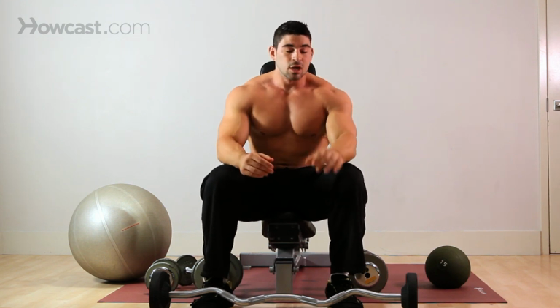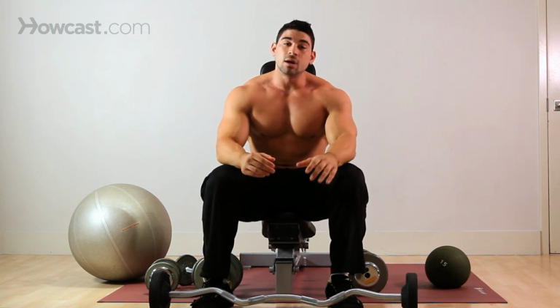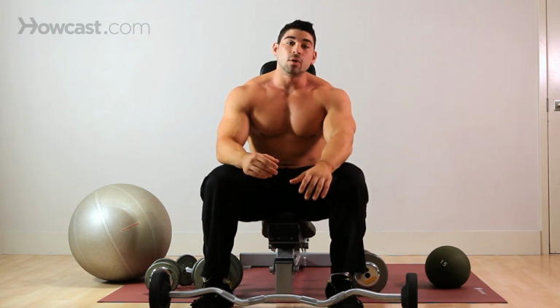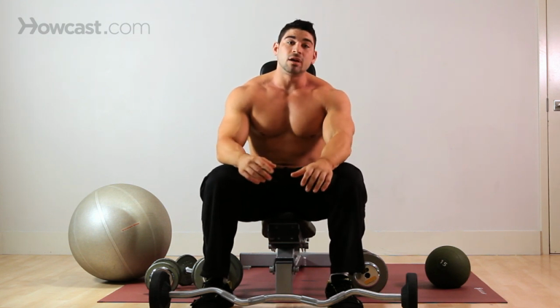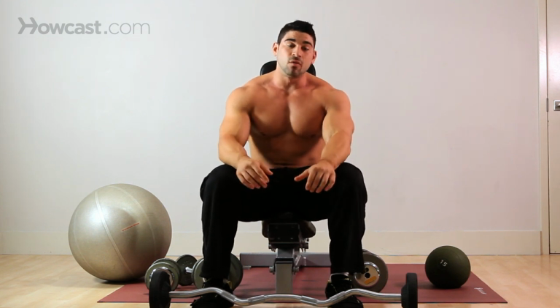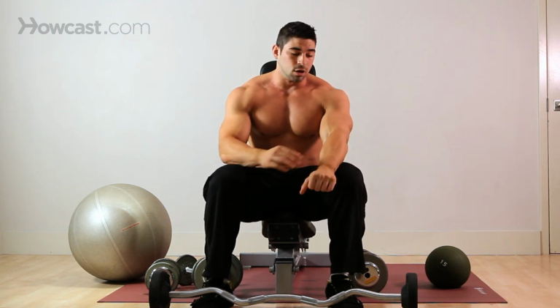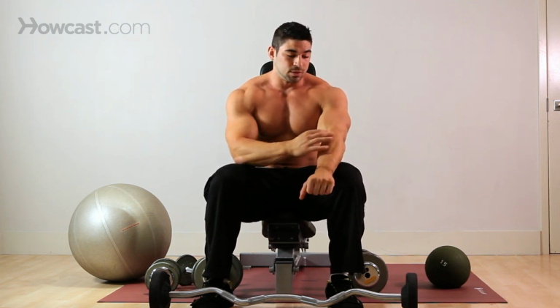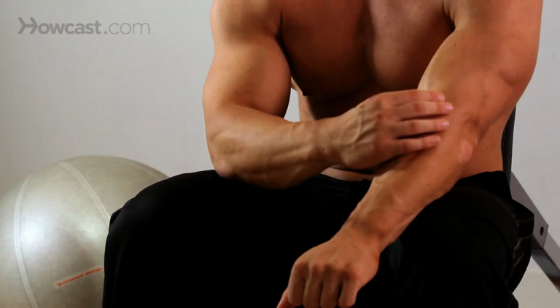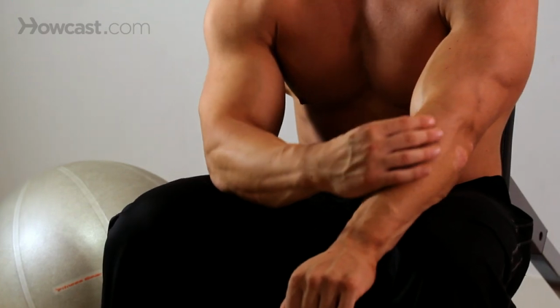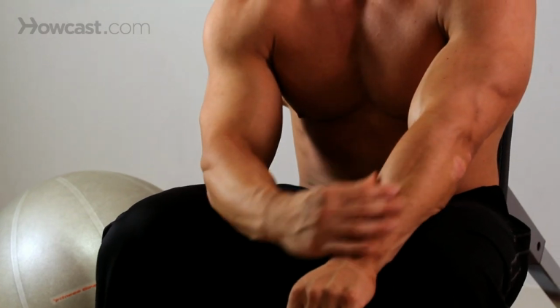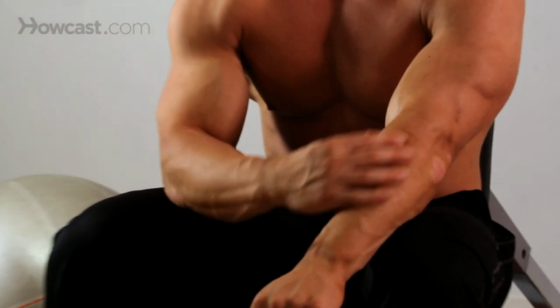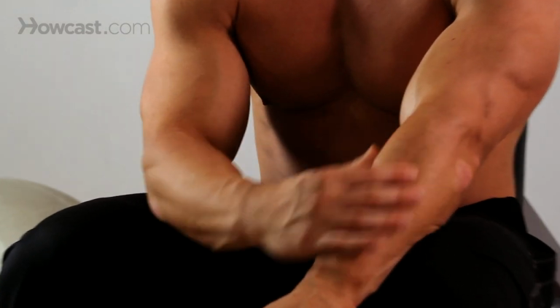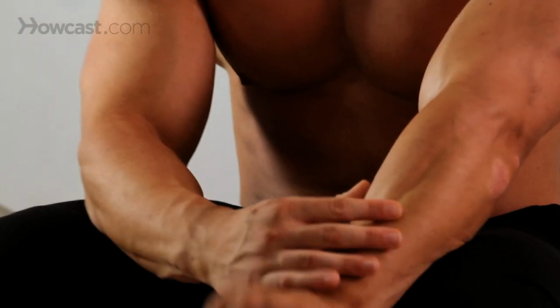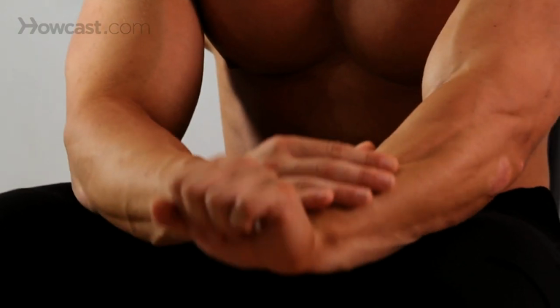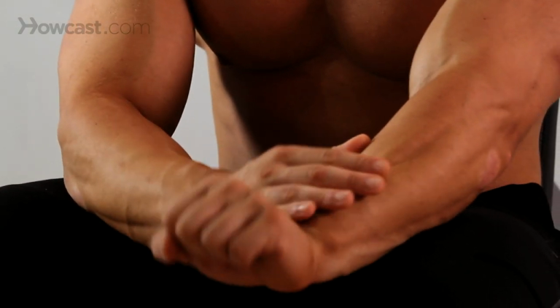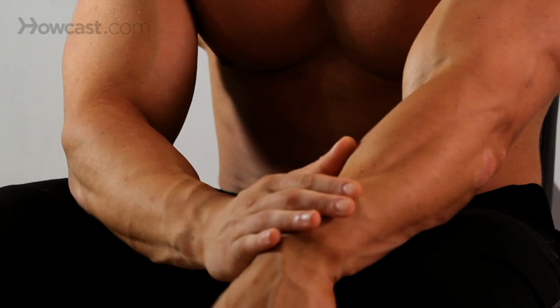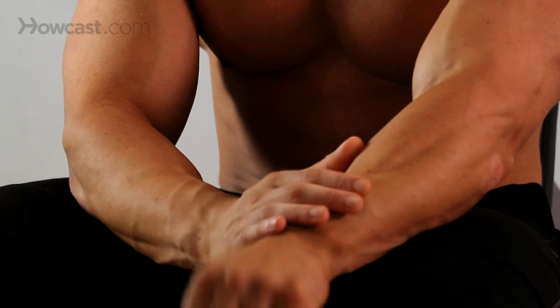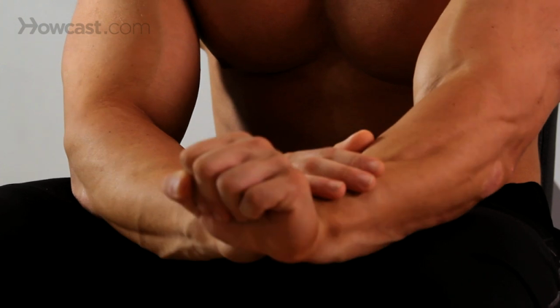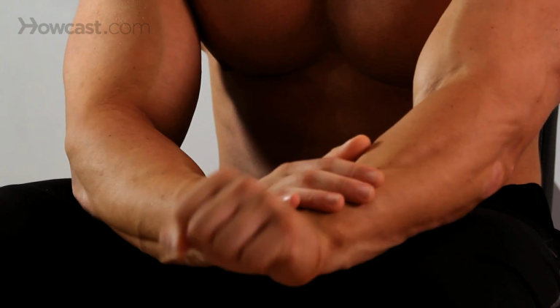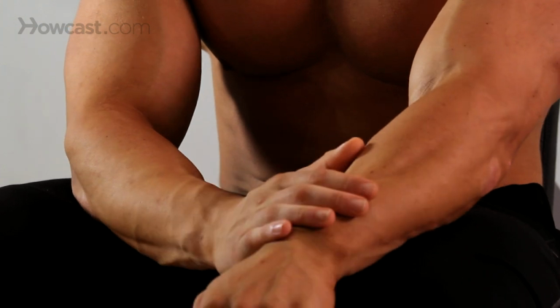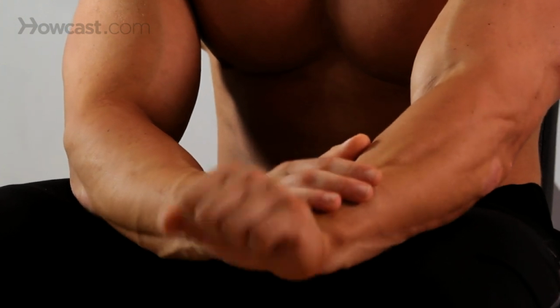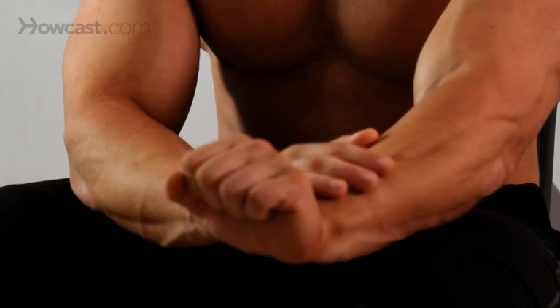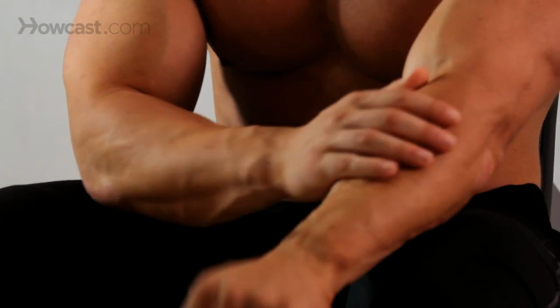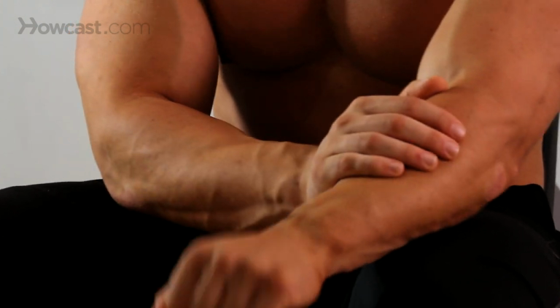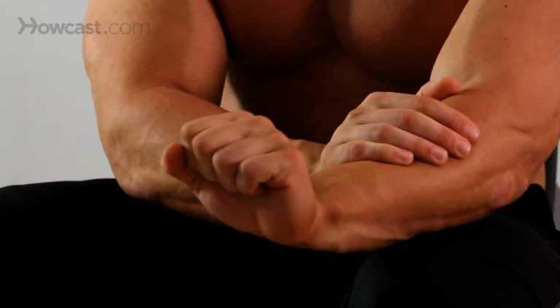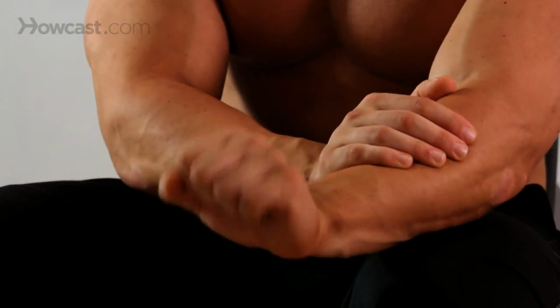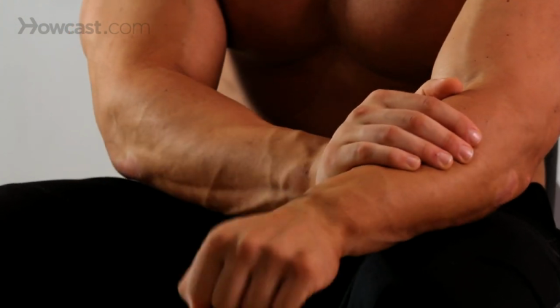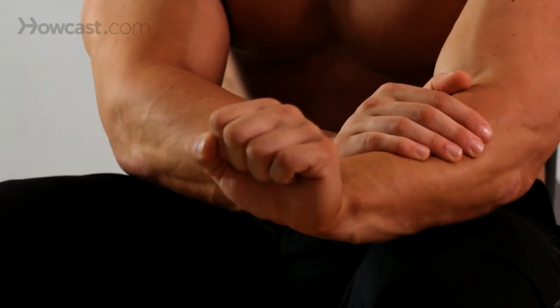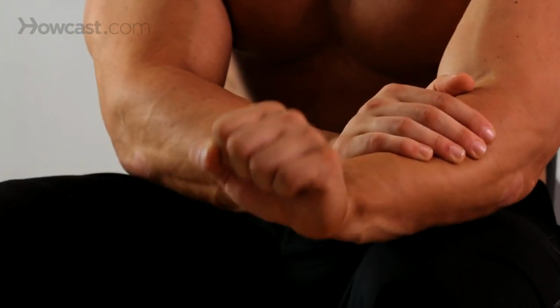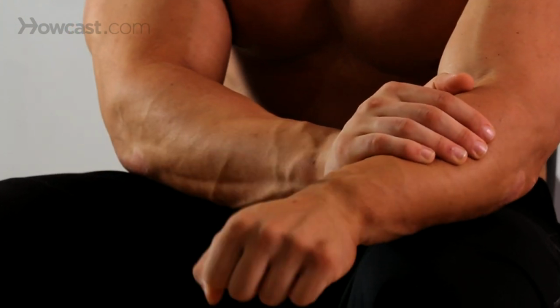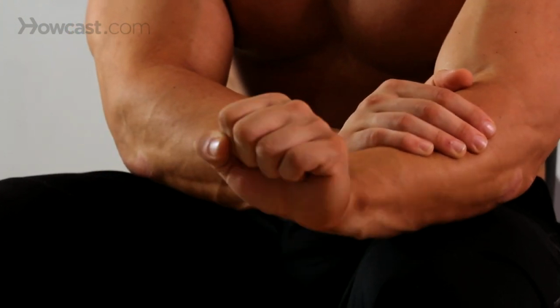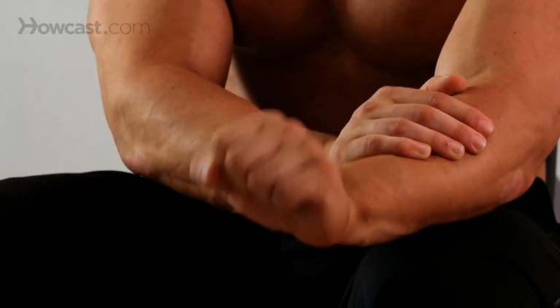You're going to be working your forearms — right here — that's the main focus of this exercise, and it's pretty much the only muscle group you're going to be hitting.